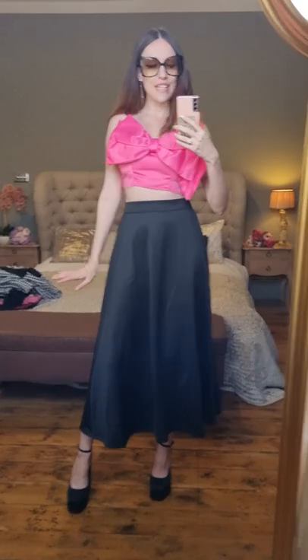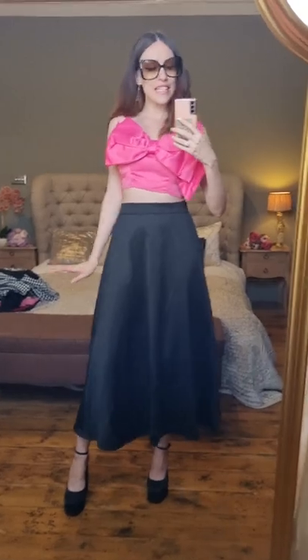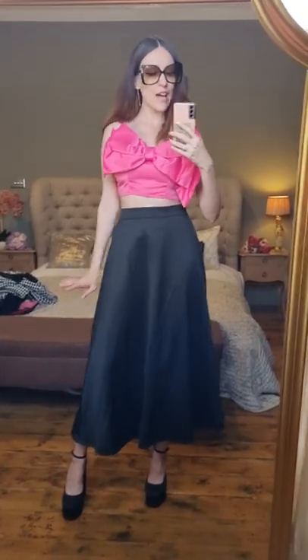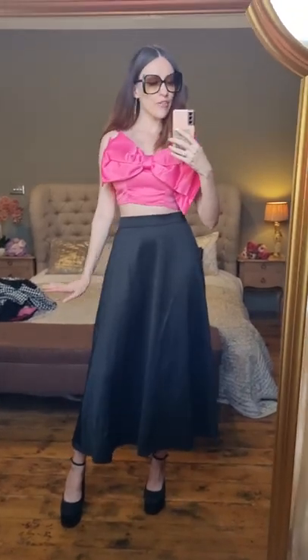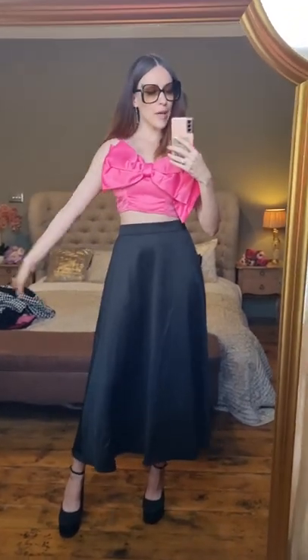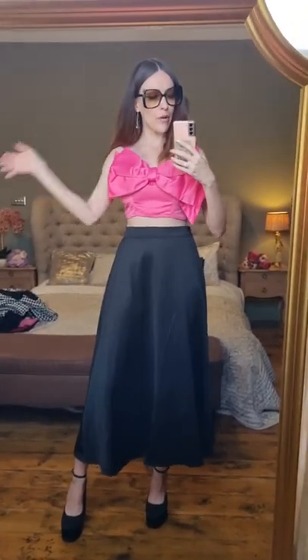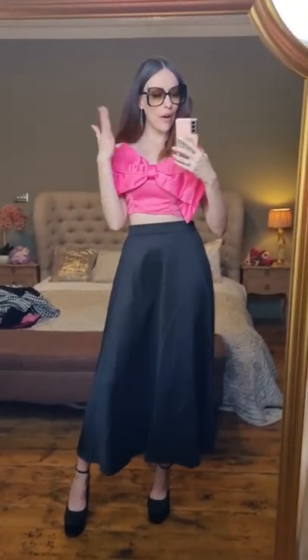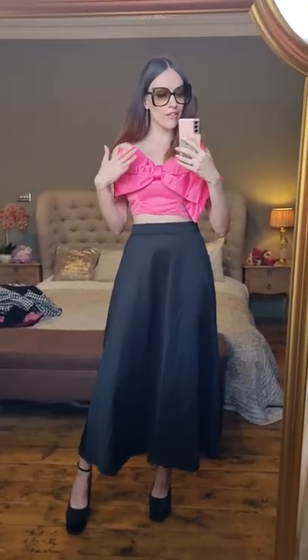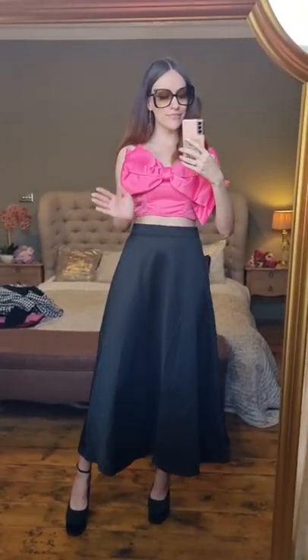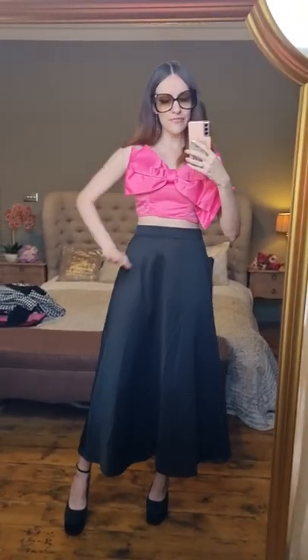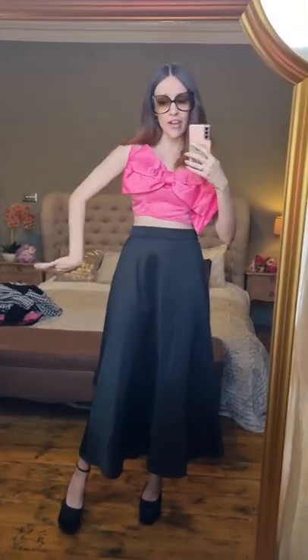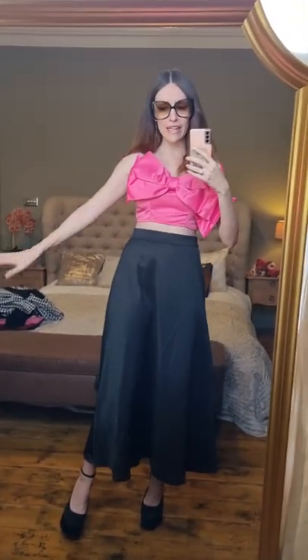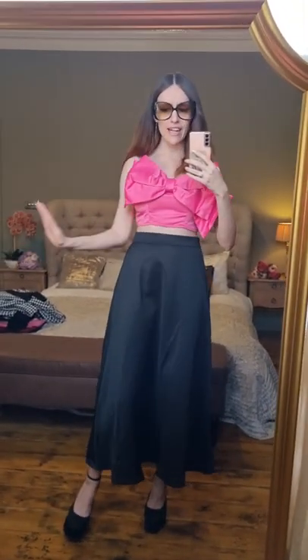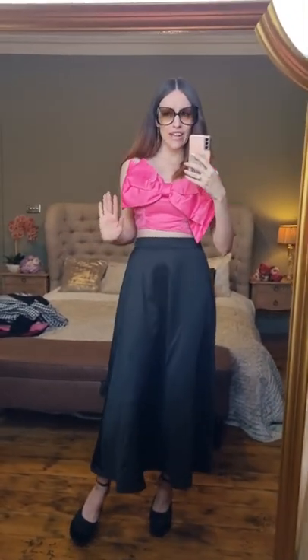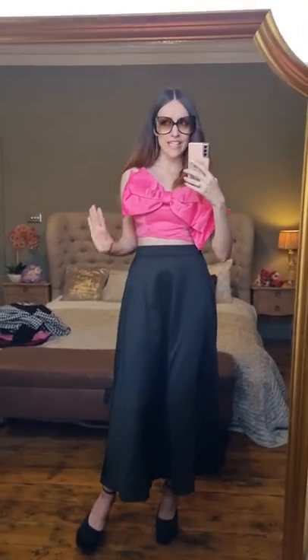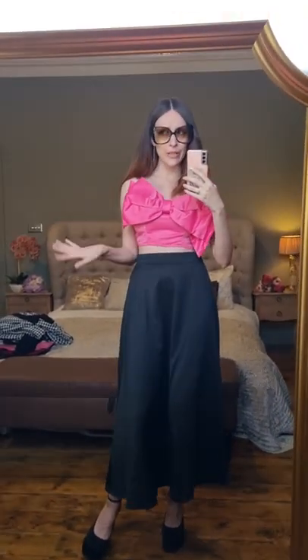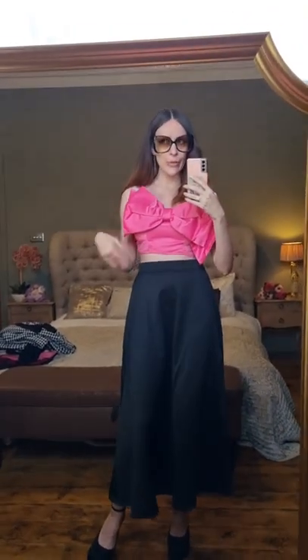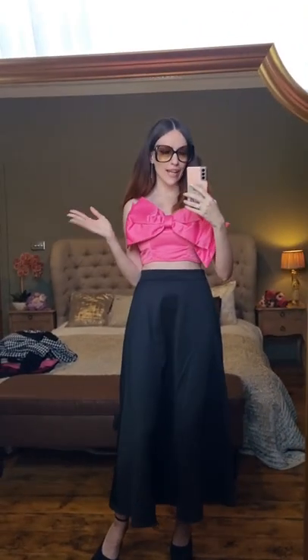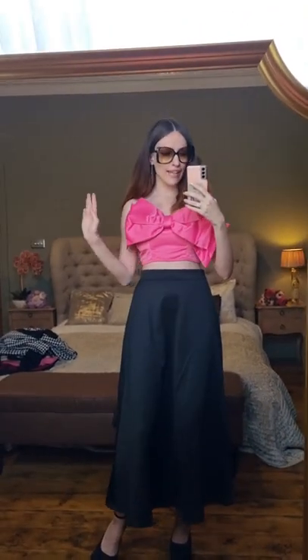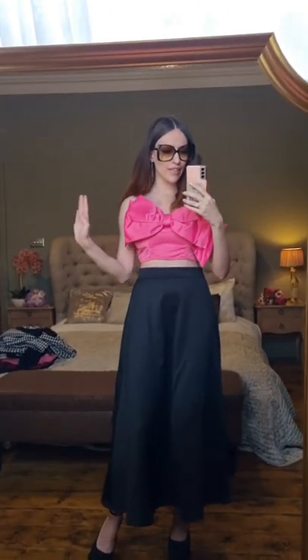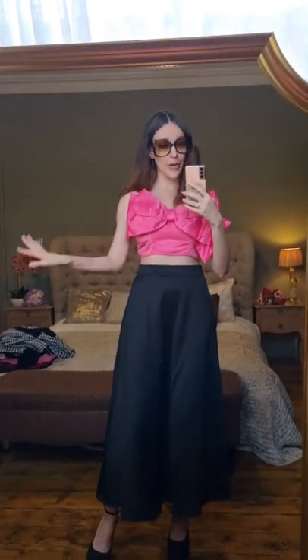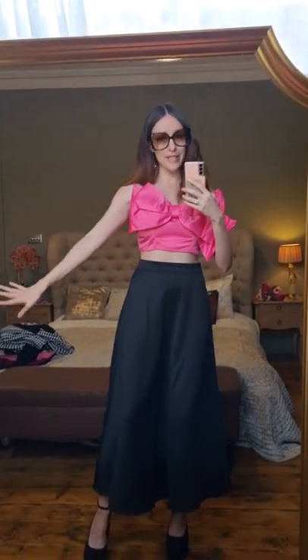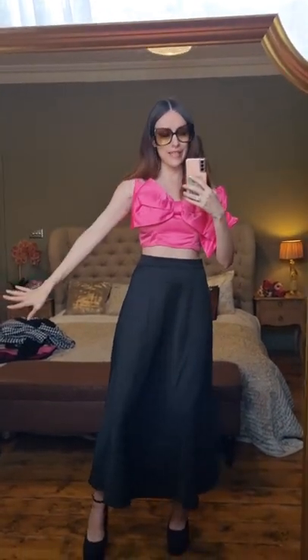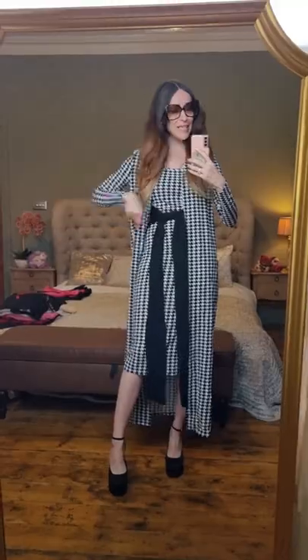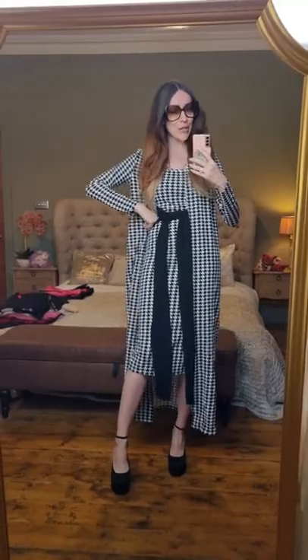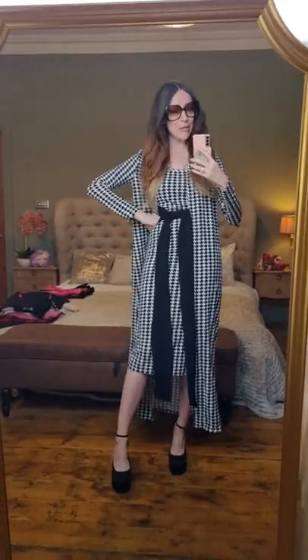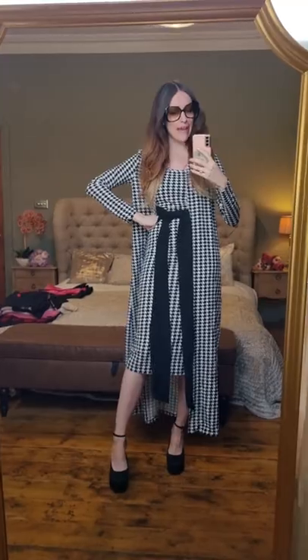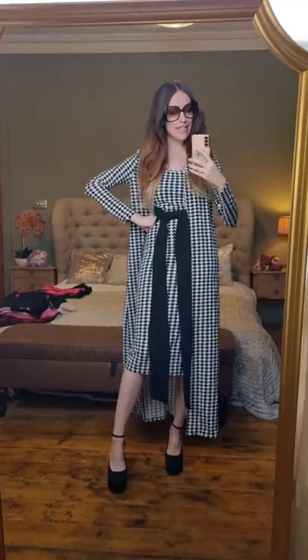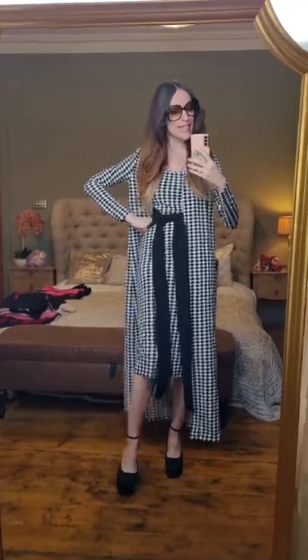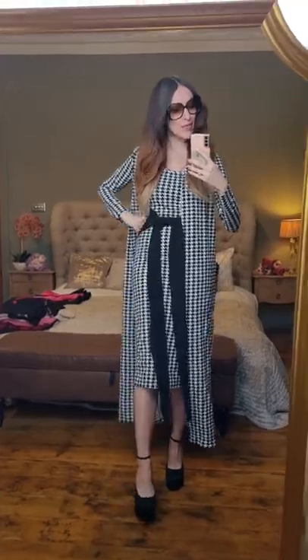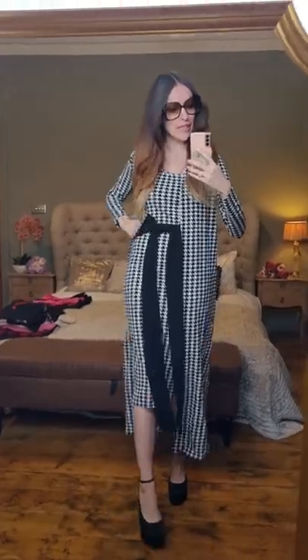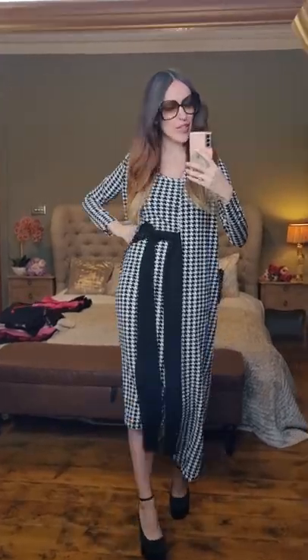This is outfit number one. Very Valentino-like, if you ask me. It is not too bad — it really is not.